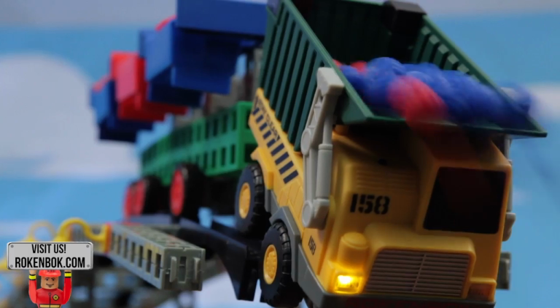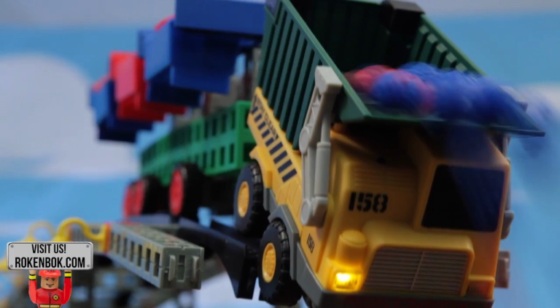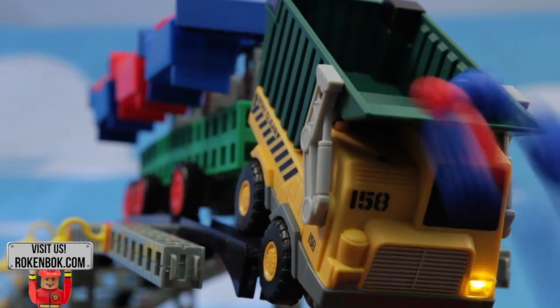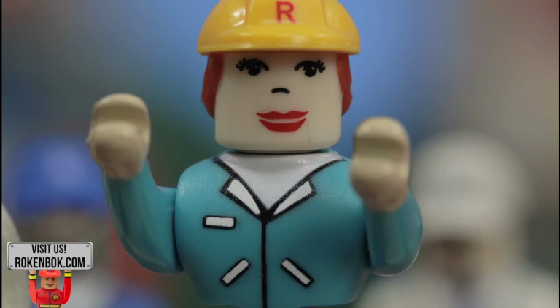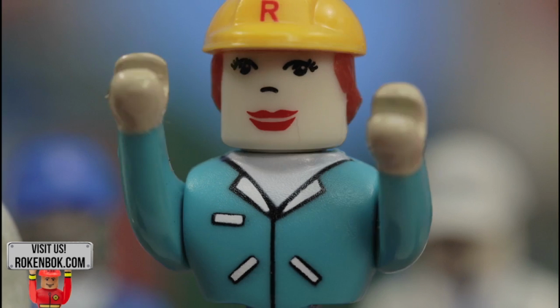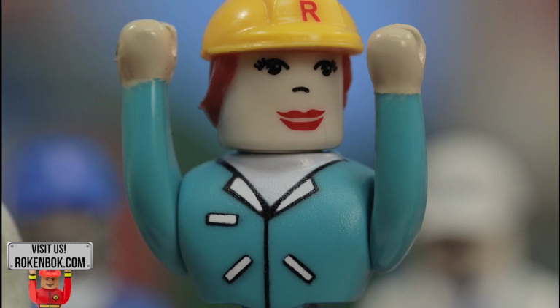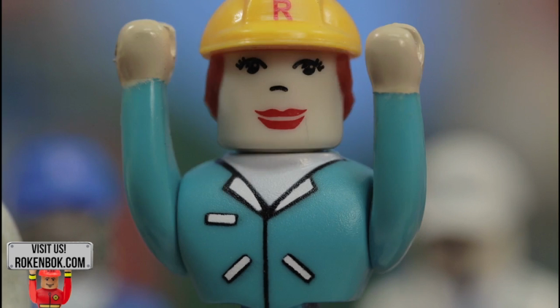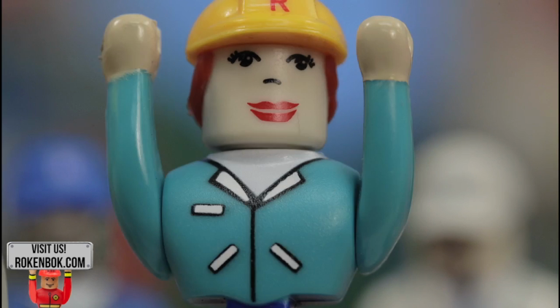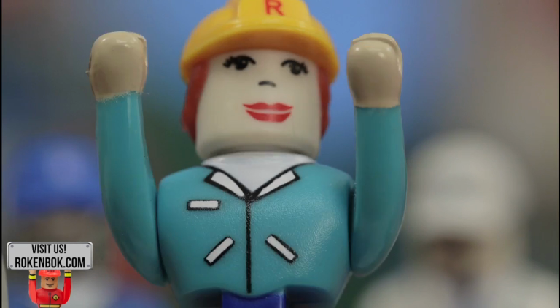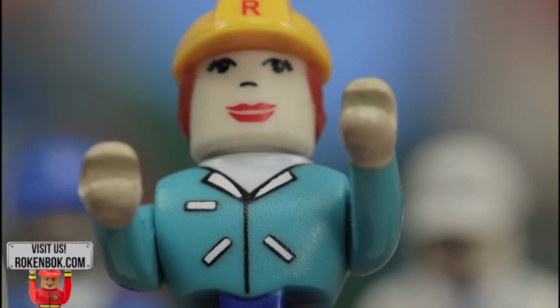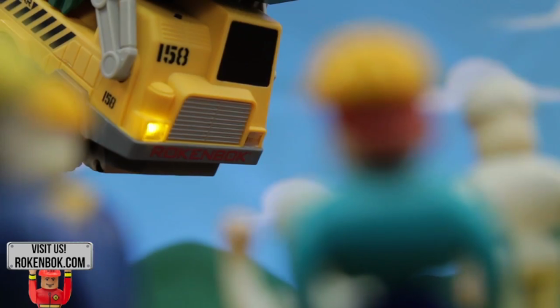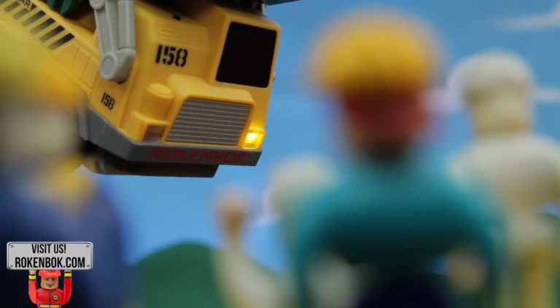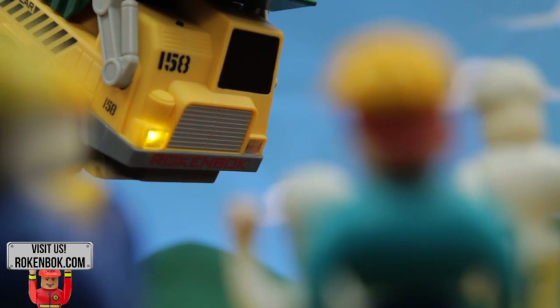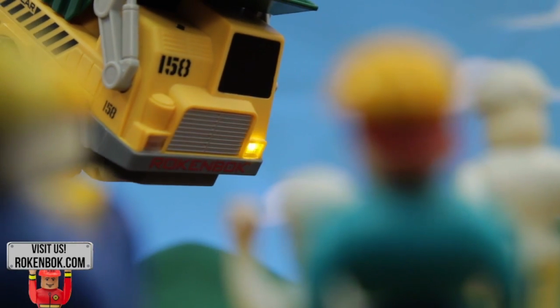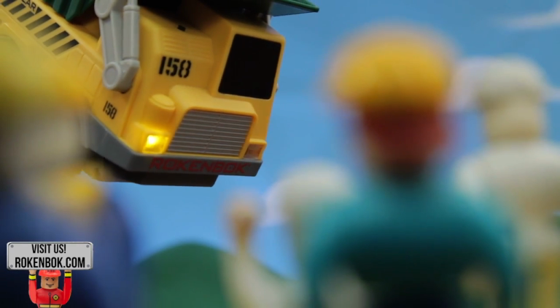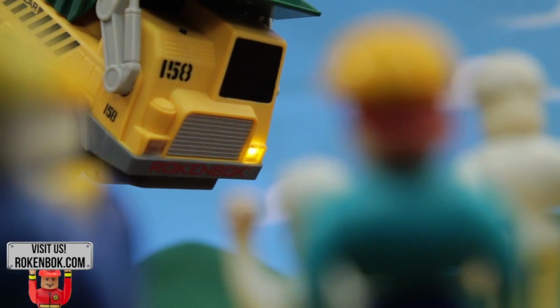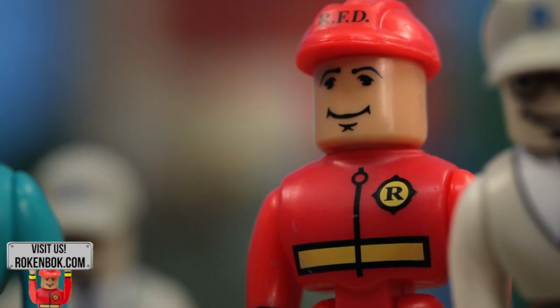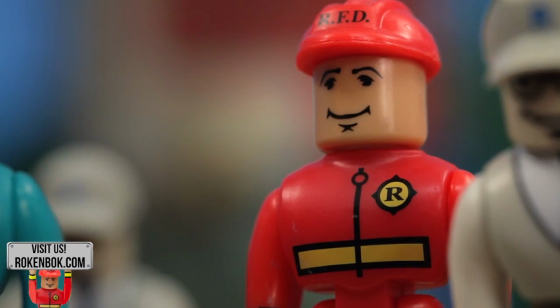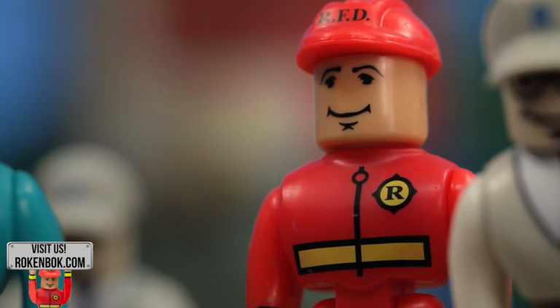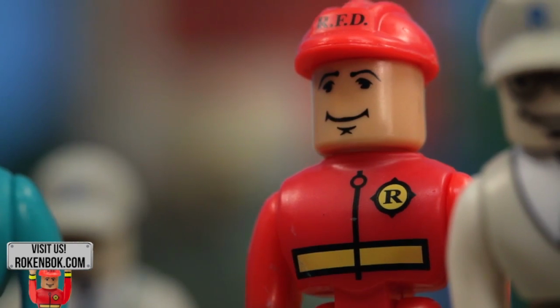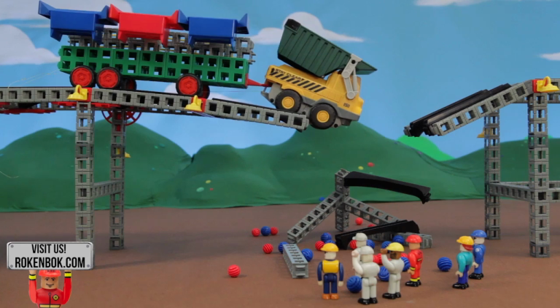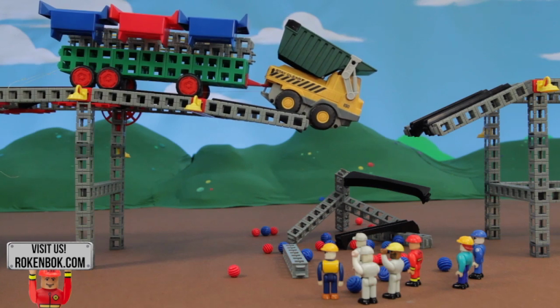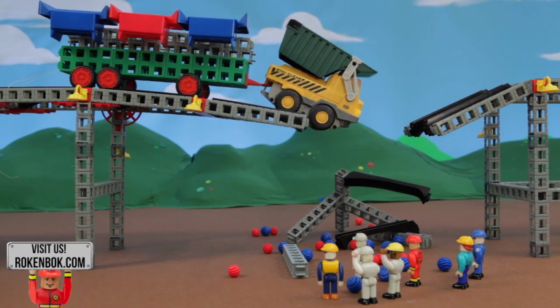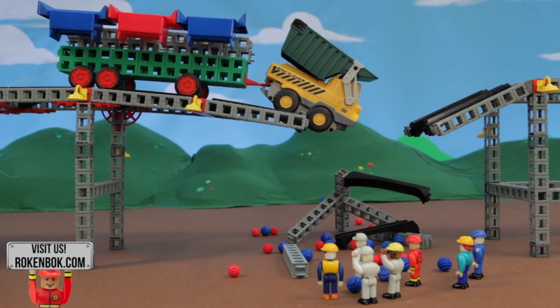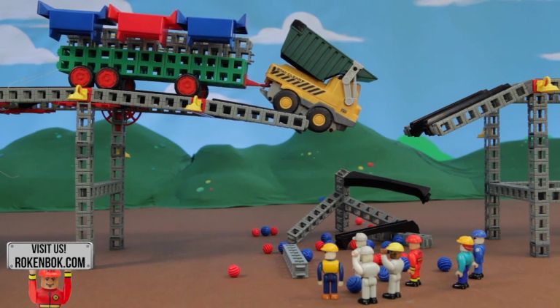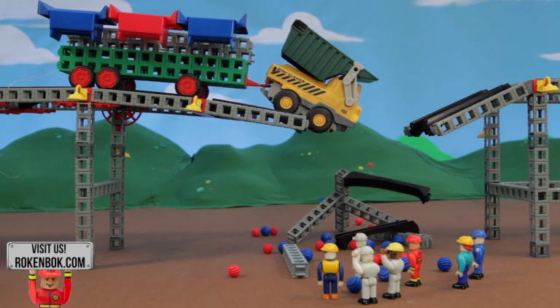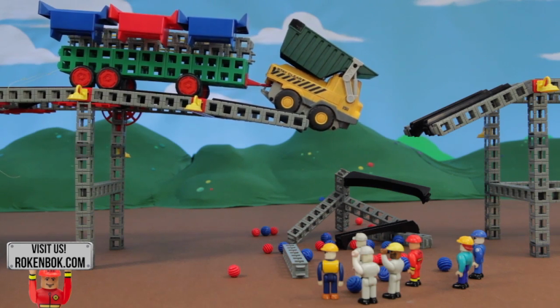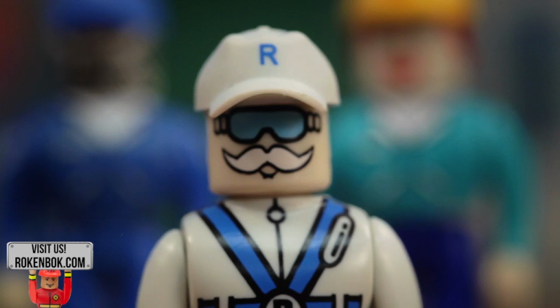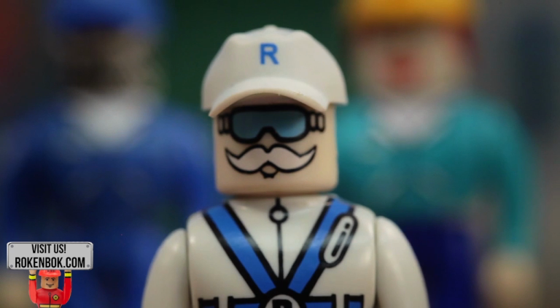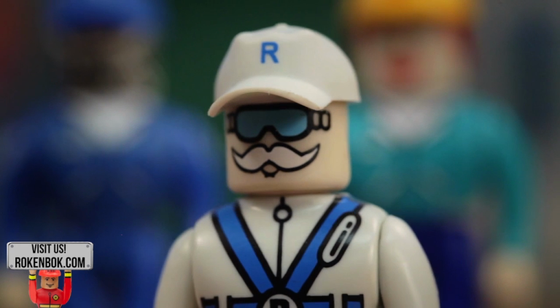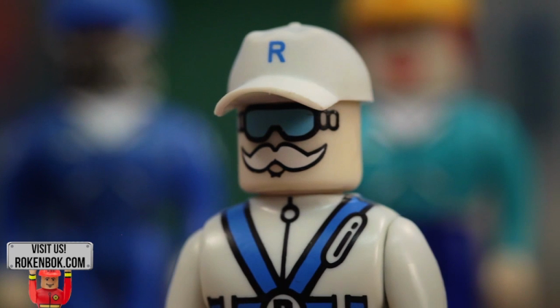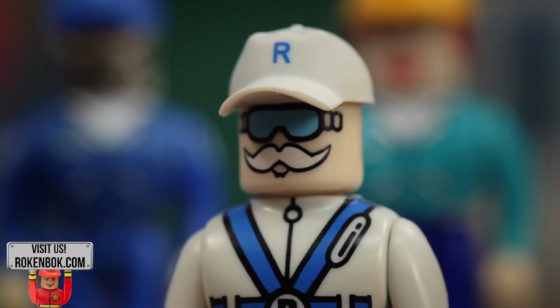Oh no! It's gonna fall! Don't move! Hang in there, buddy! Help is on its way!